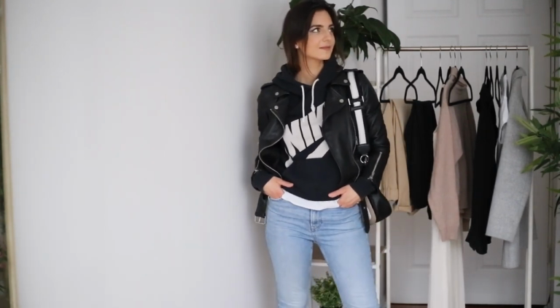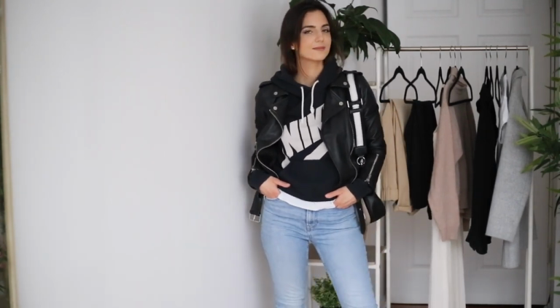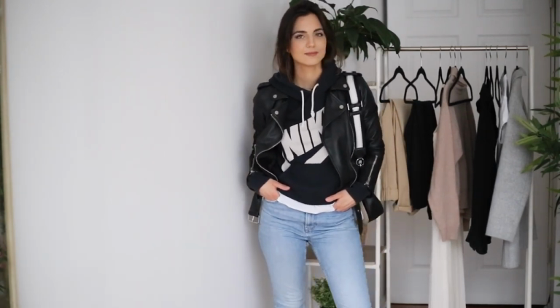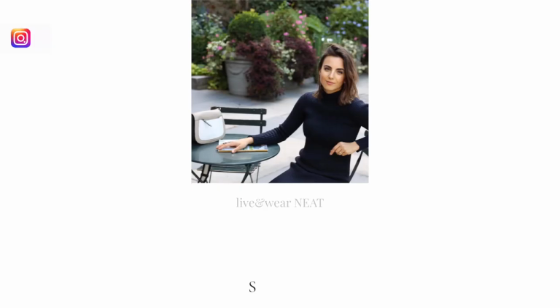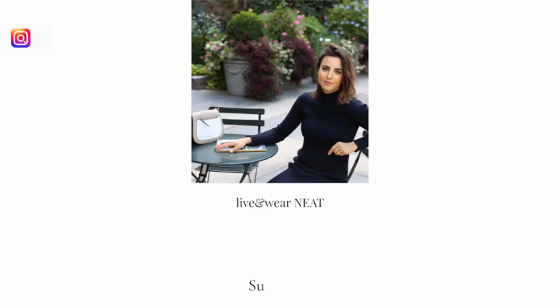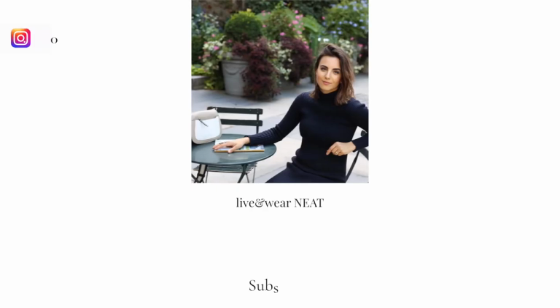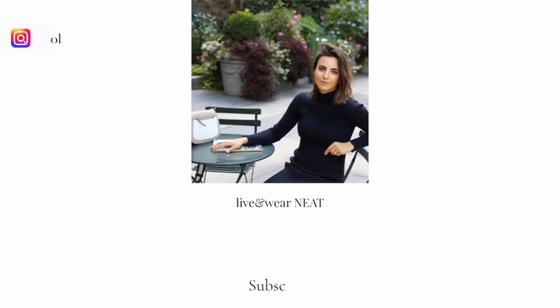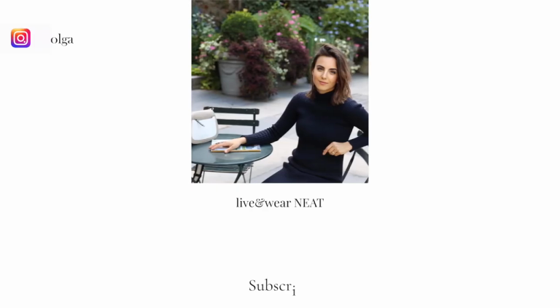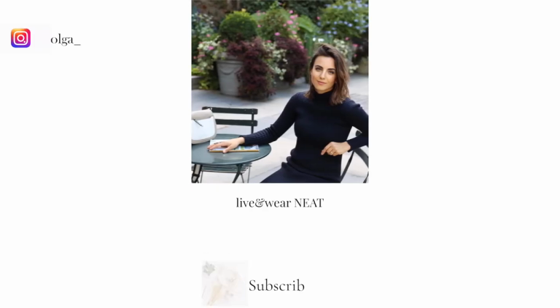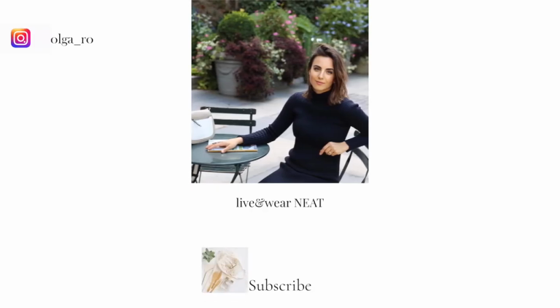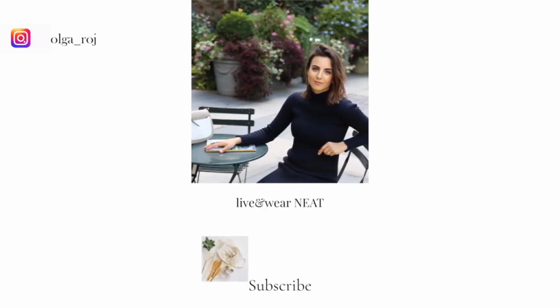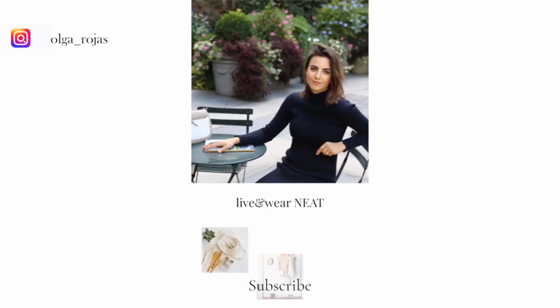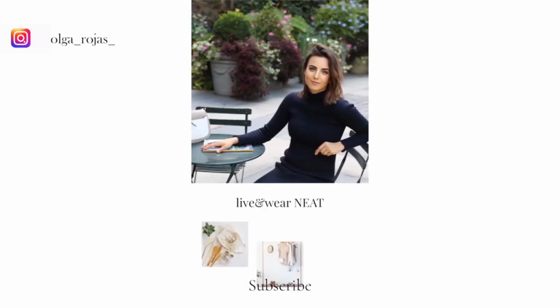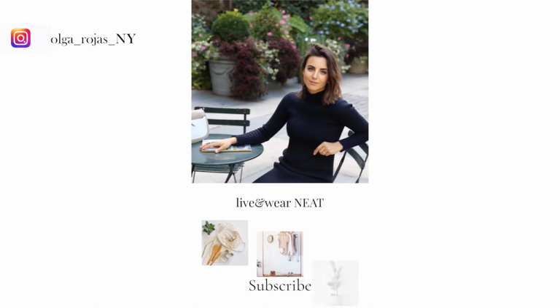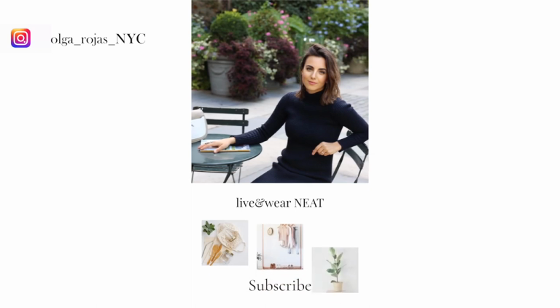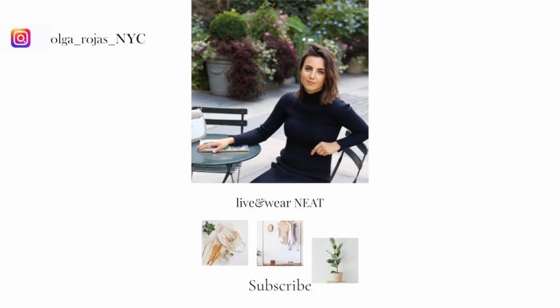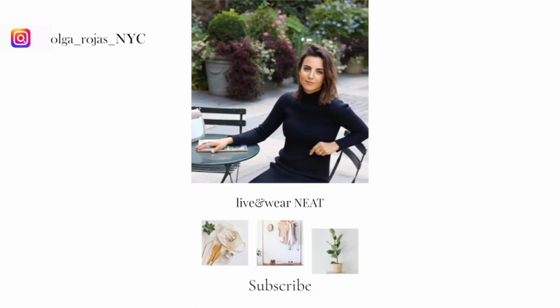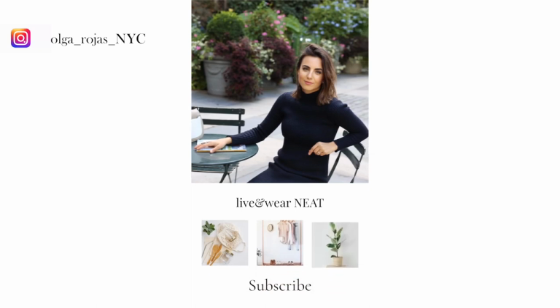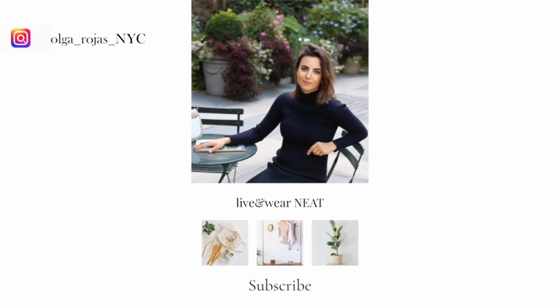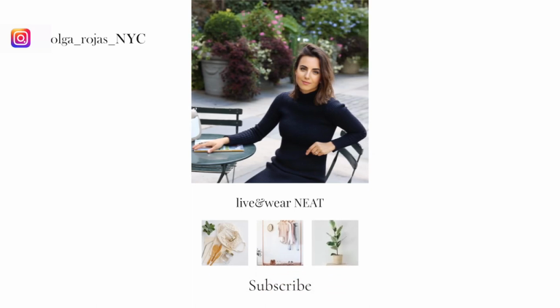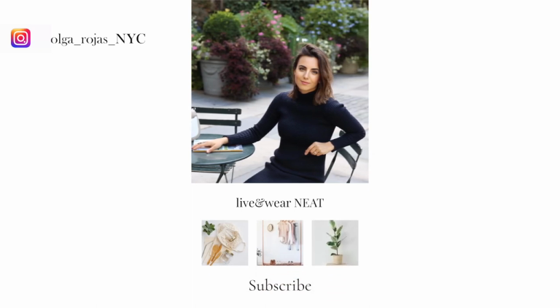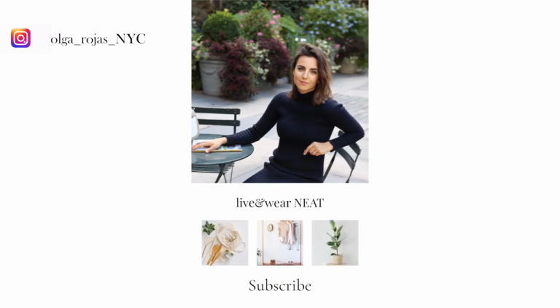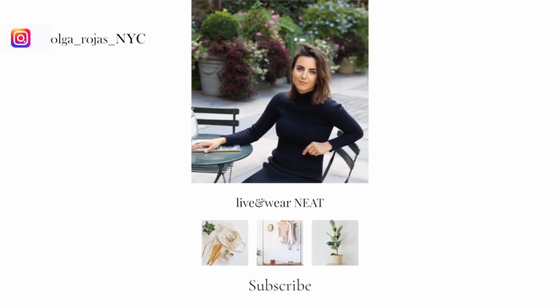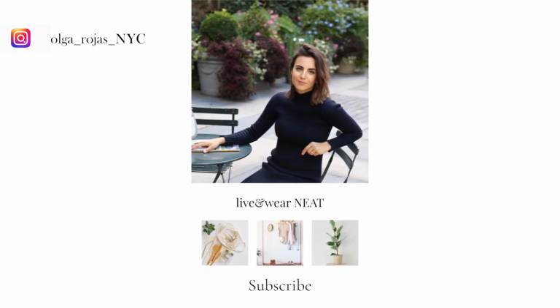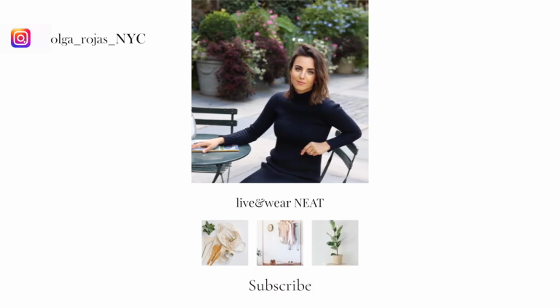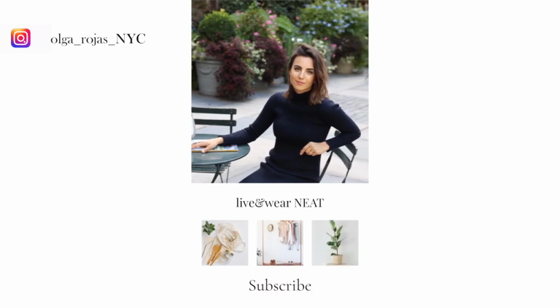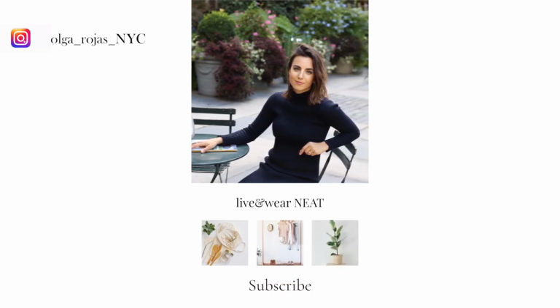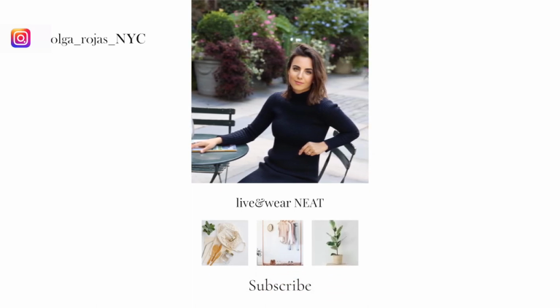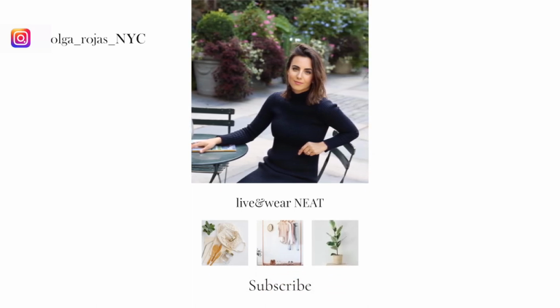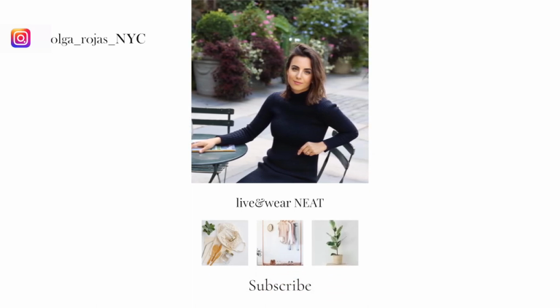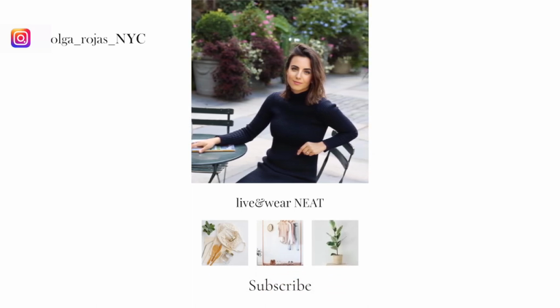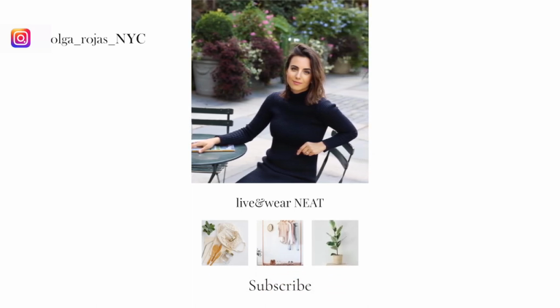Thank you guys so much for watching this video. Please don't forget to subscribe and I will see you in the next video. Bye!